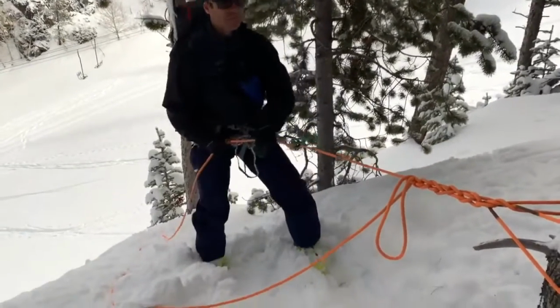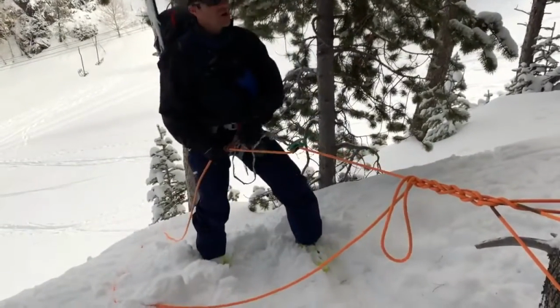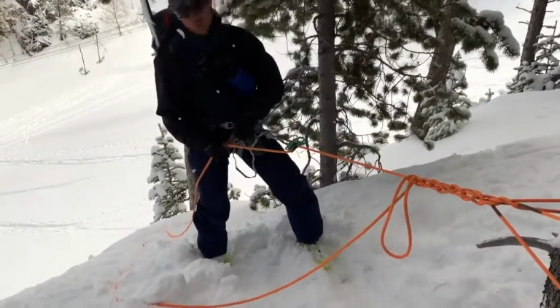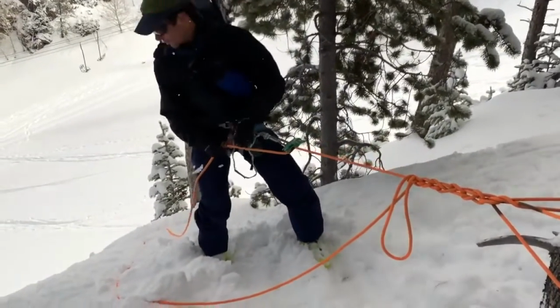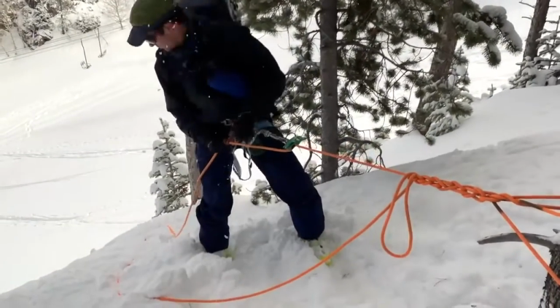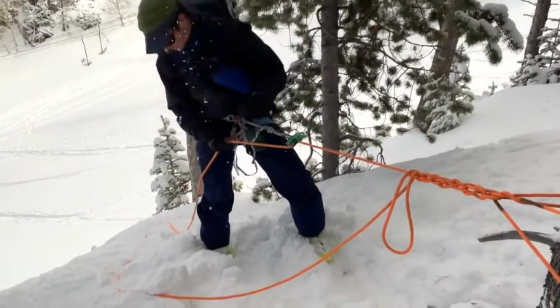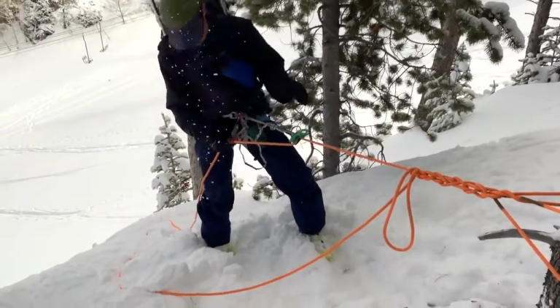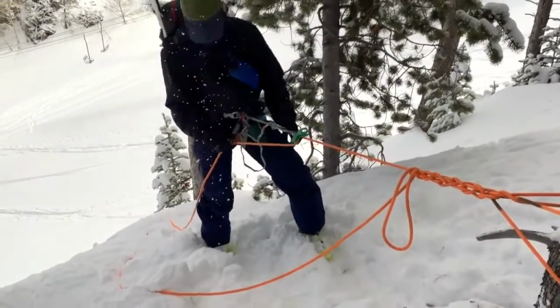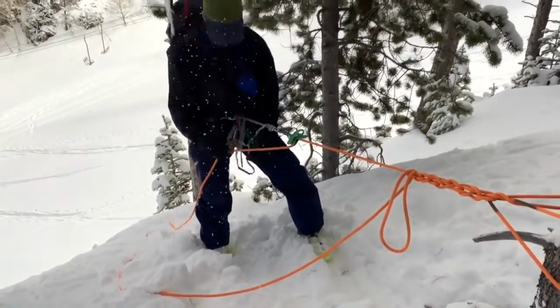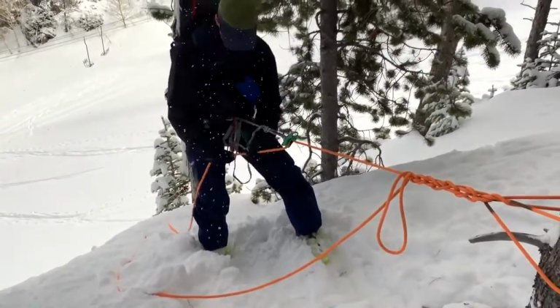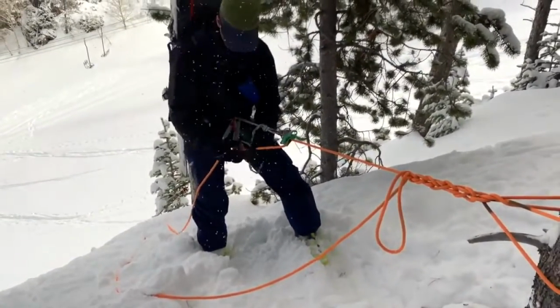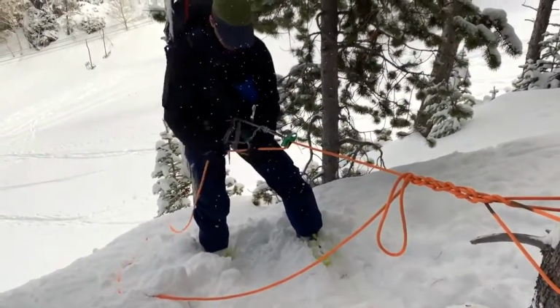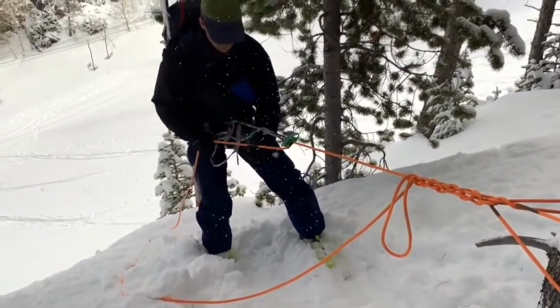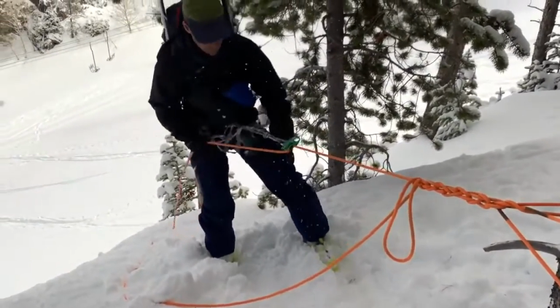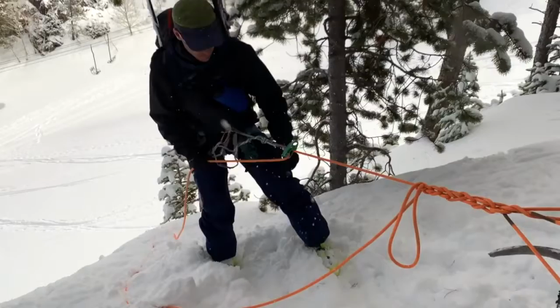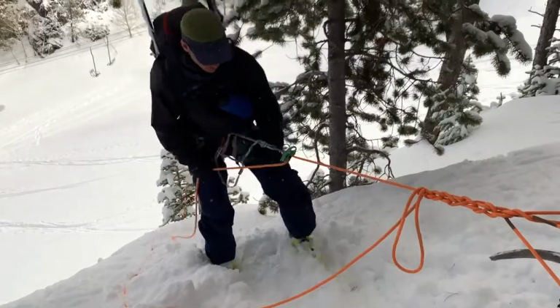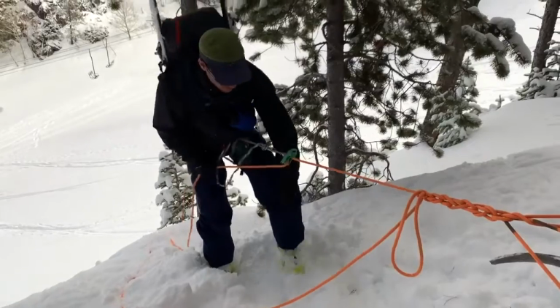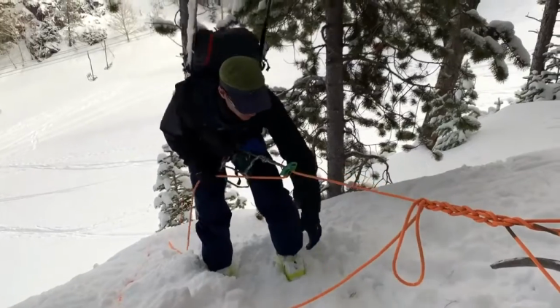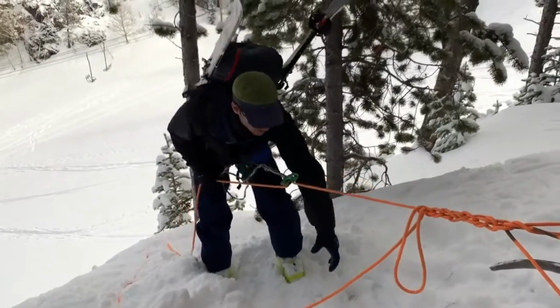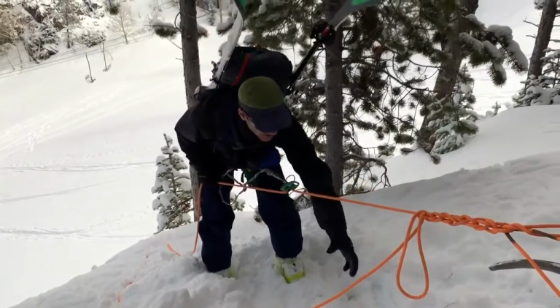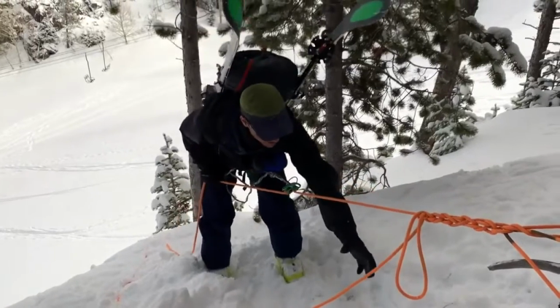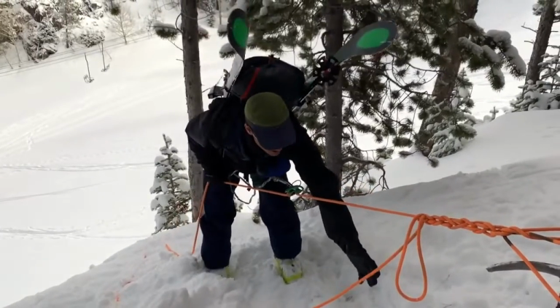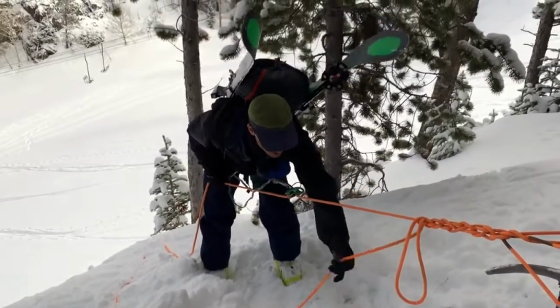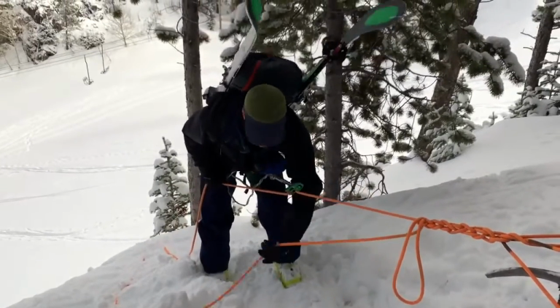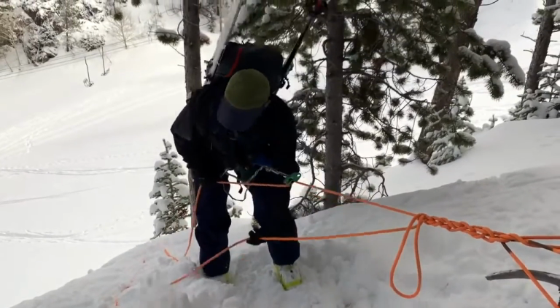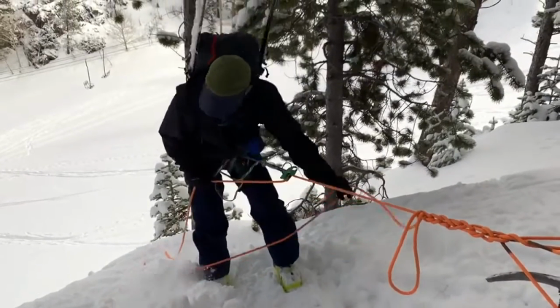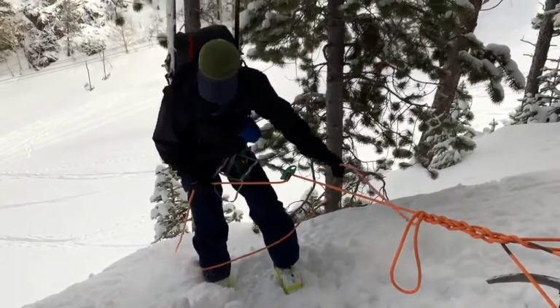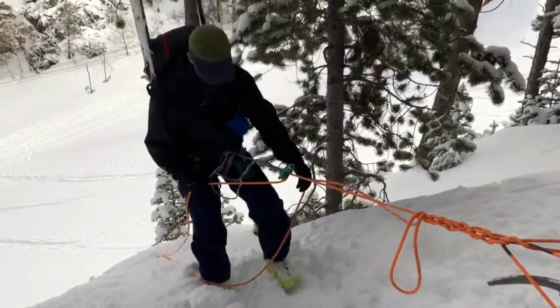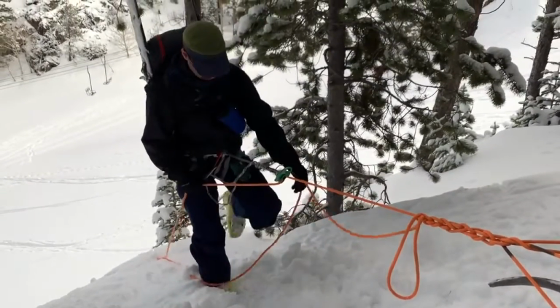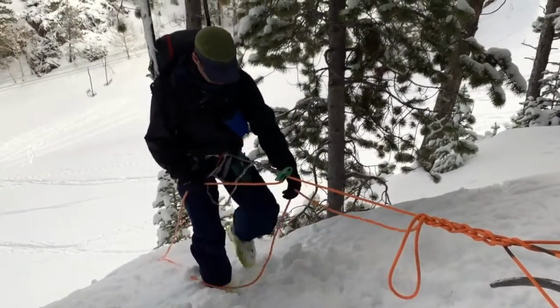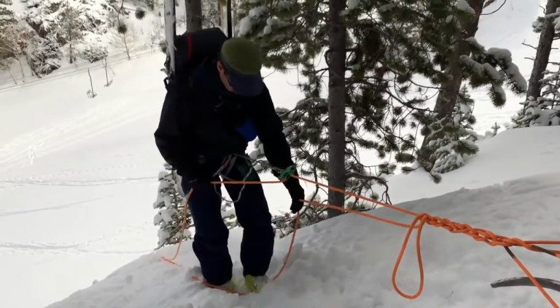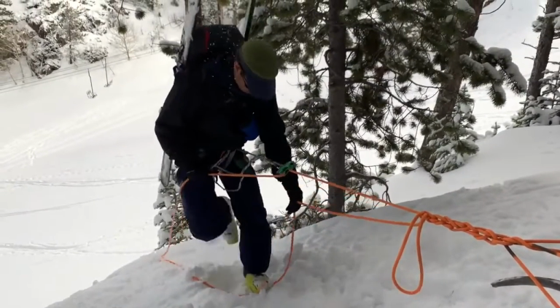Now I'm ready to rappel. I'm going to manage this — this is my pull line as I go down.